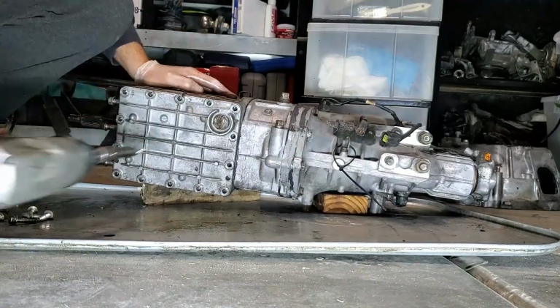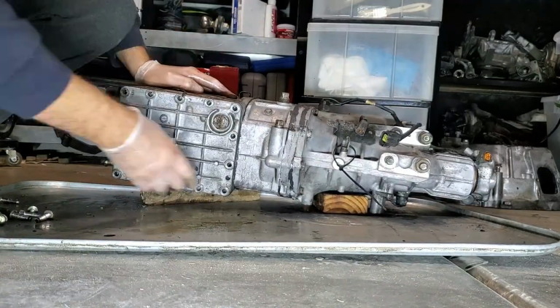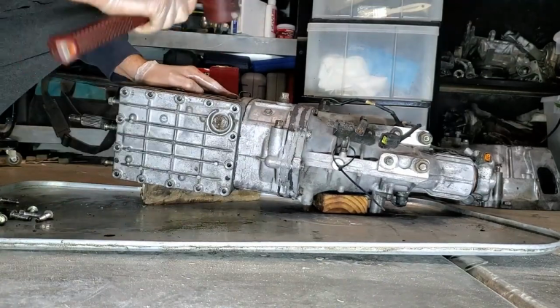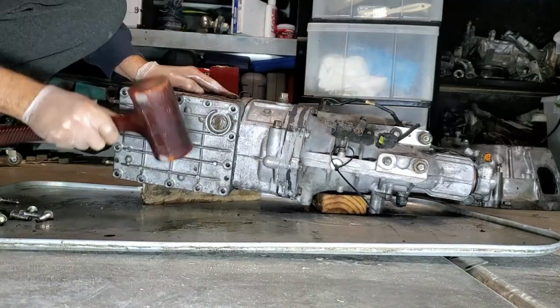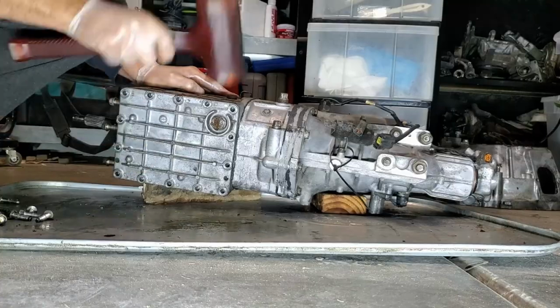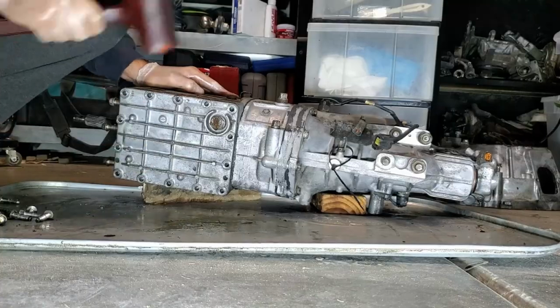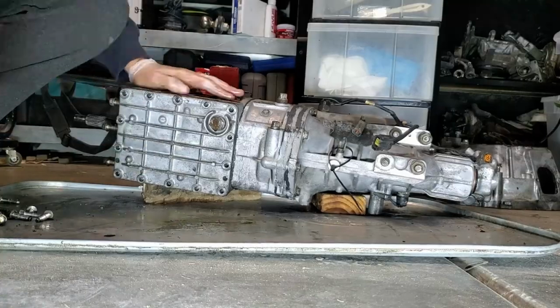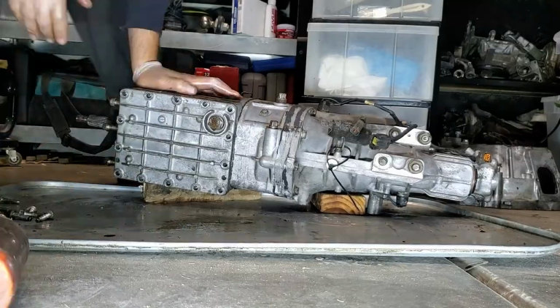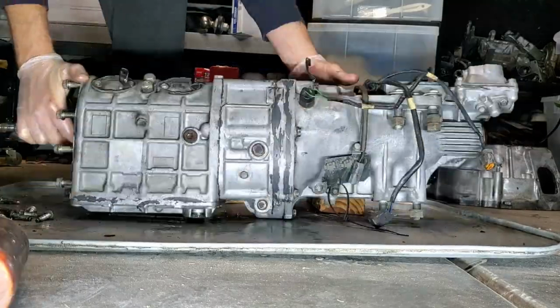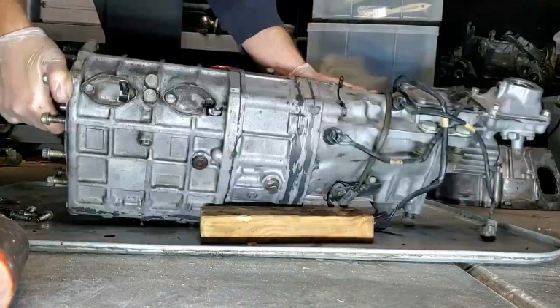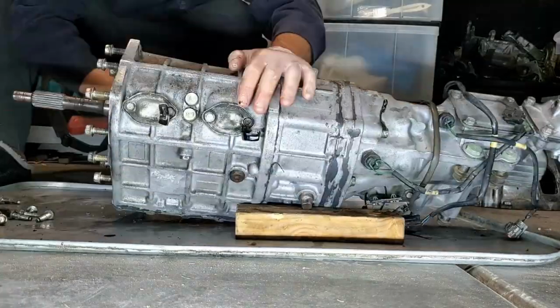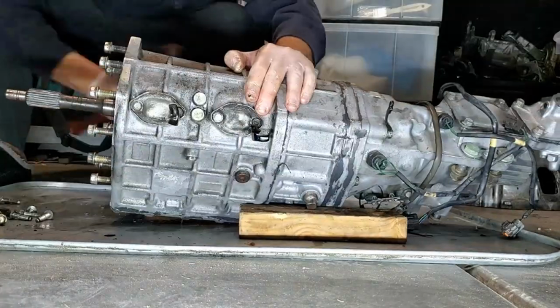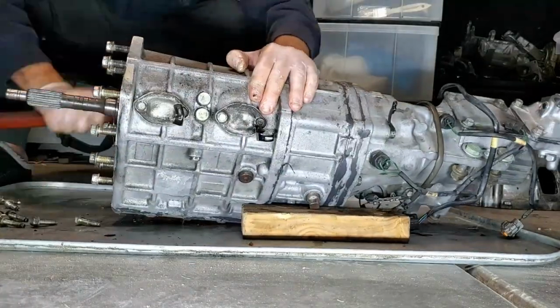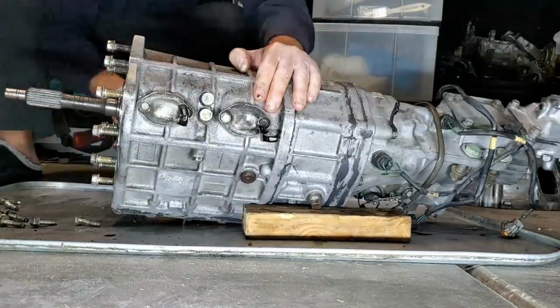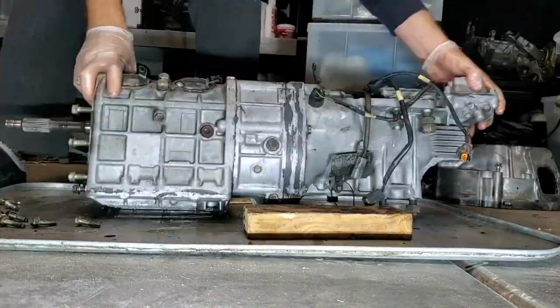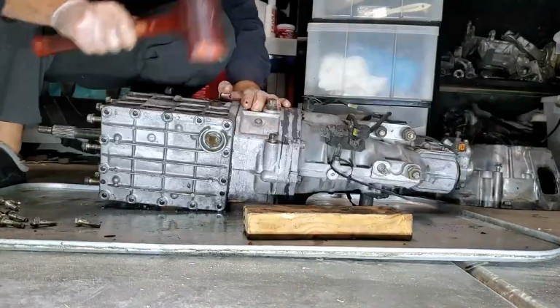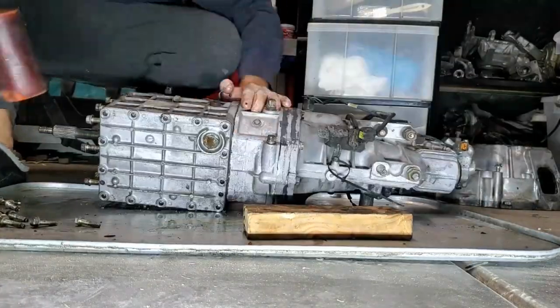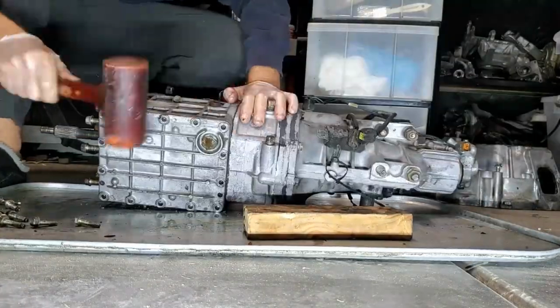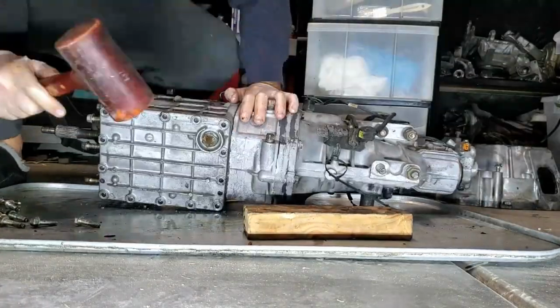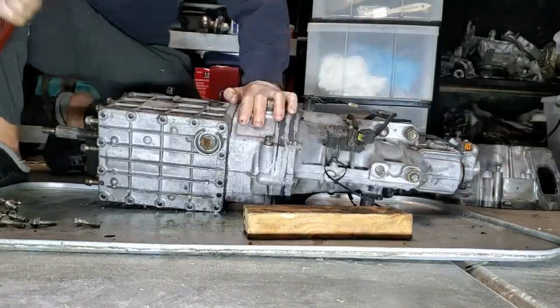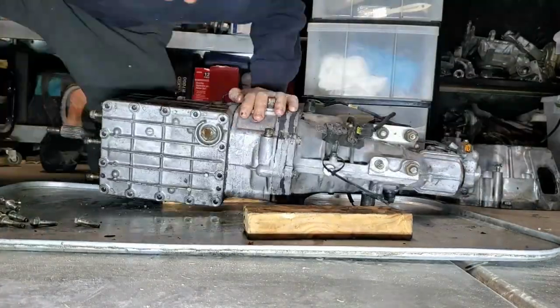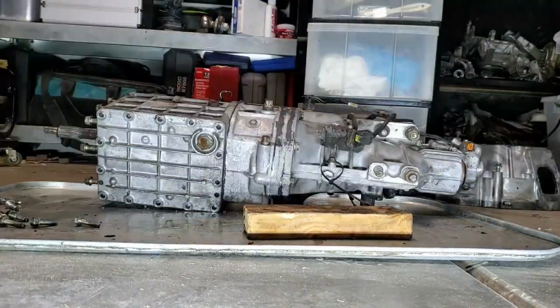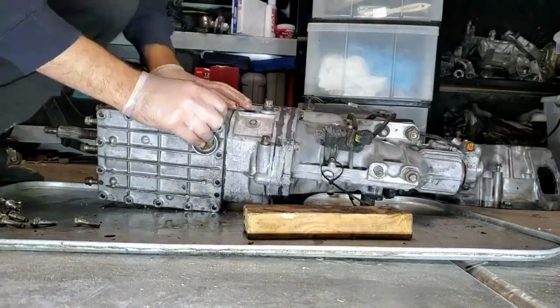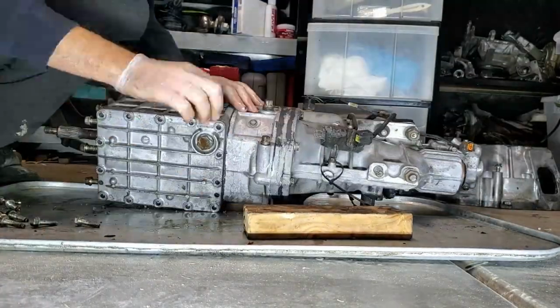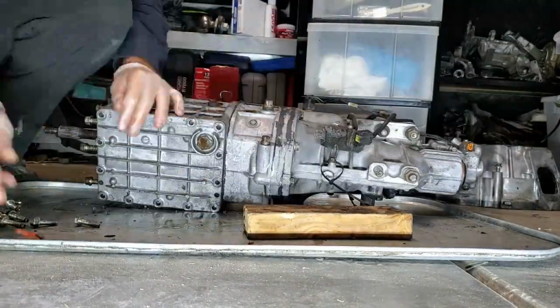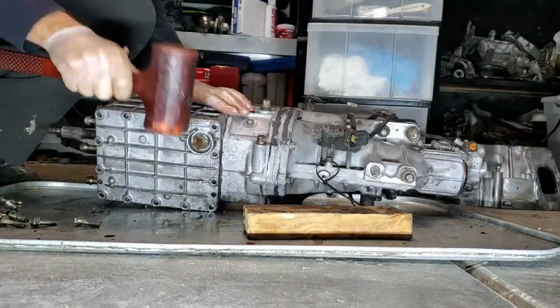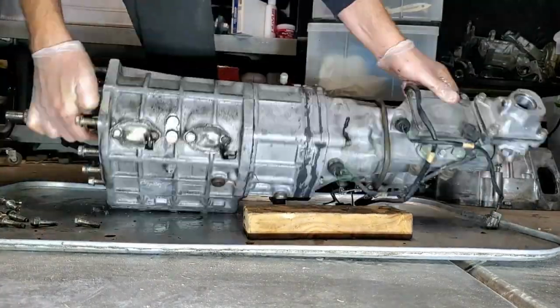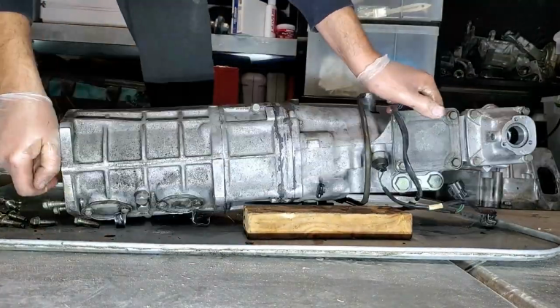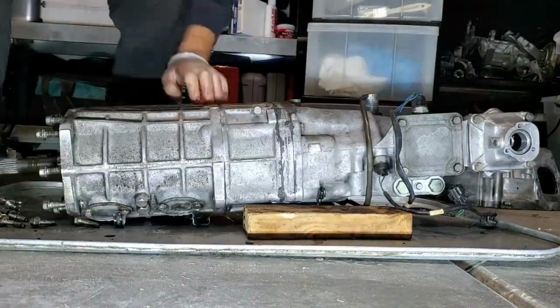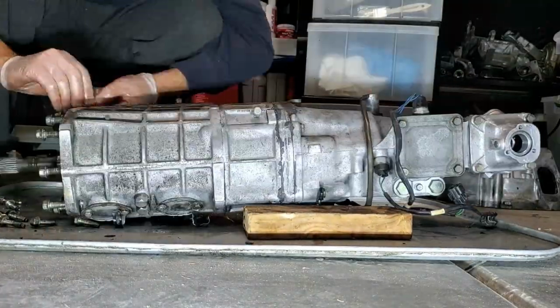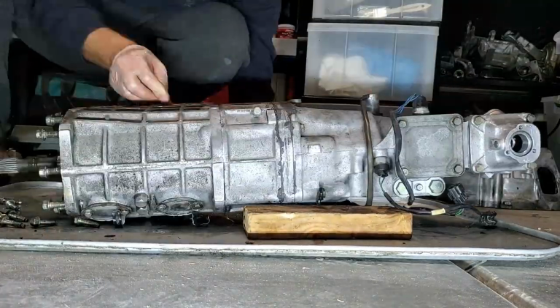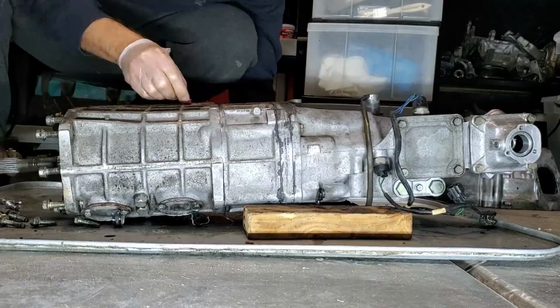At times I use a plastic razor blade as a wedge so that it doesn't damage the aluminum, along with the dead blow hammer.